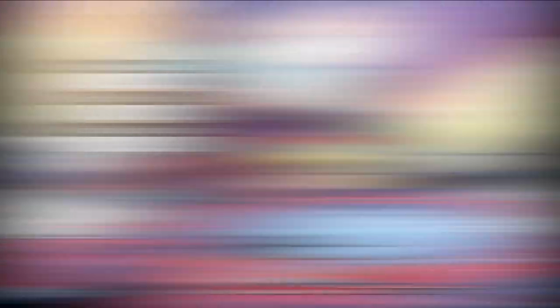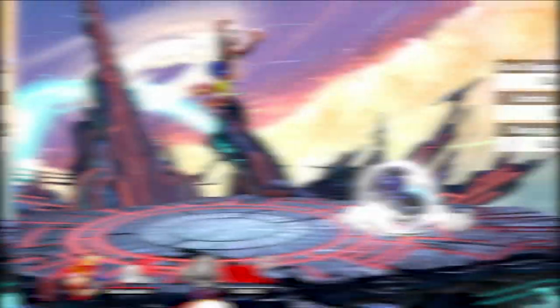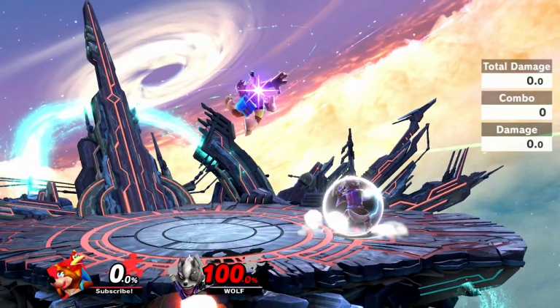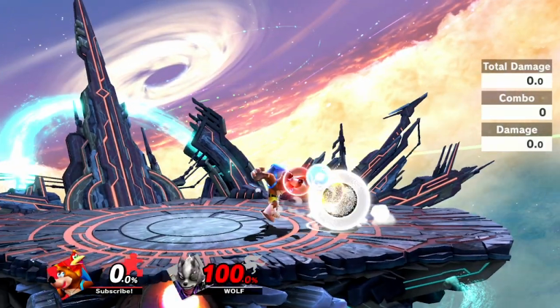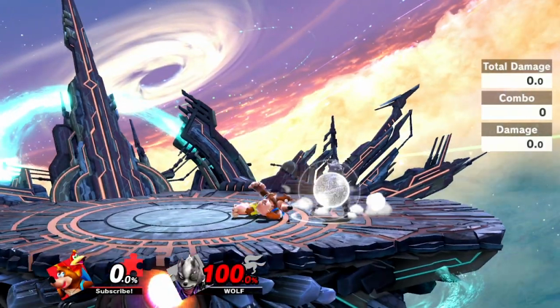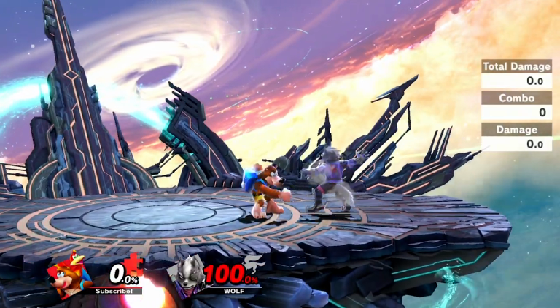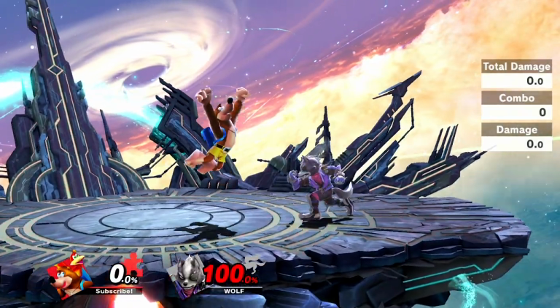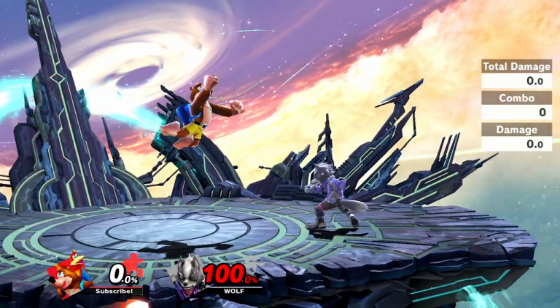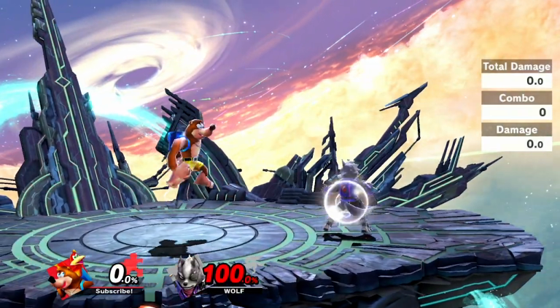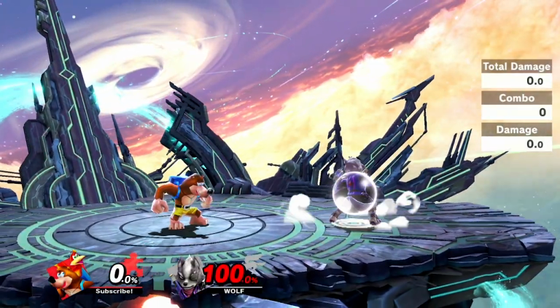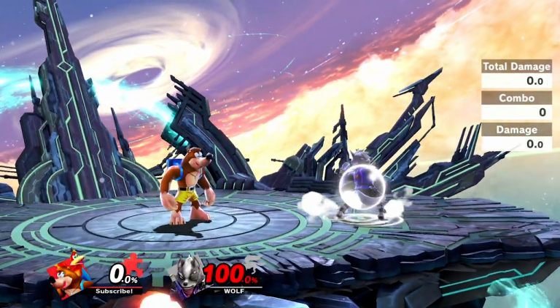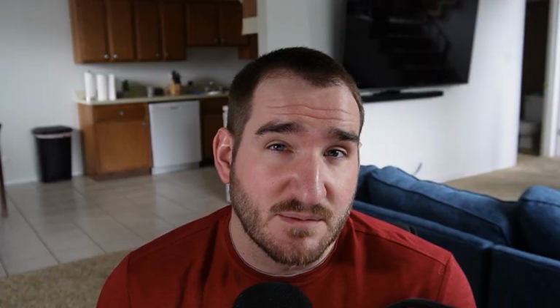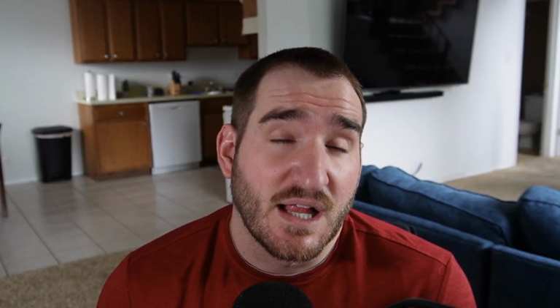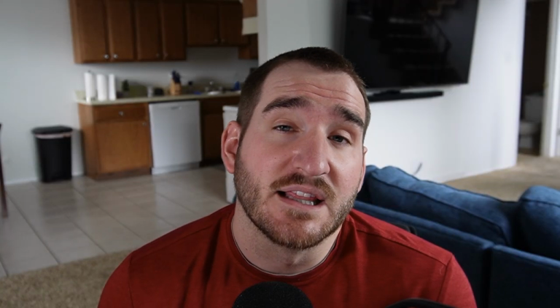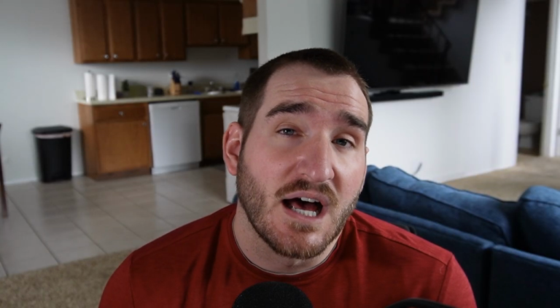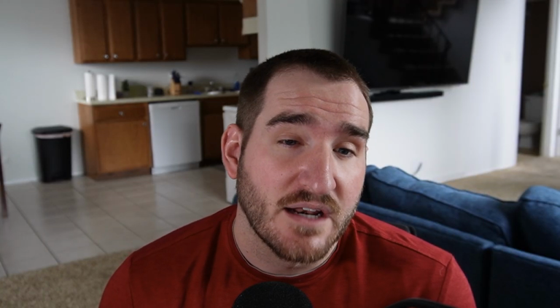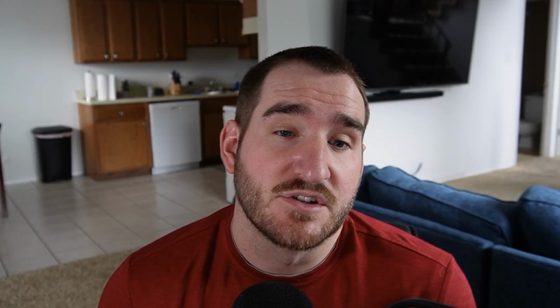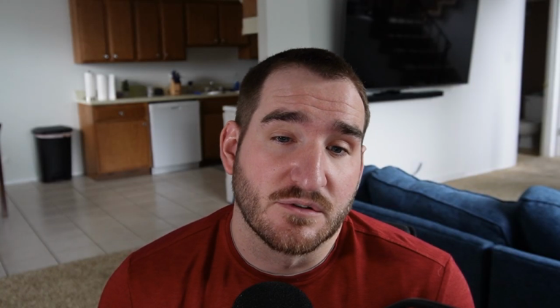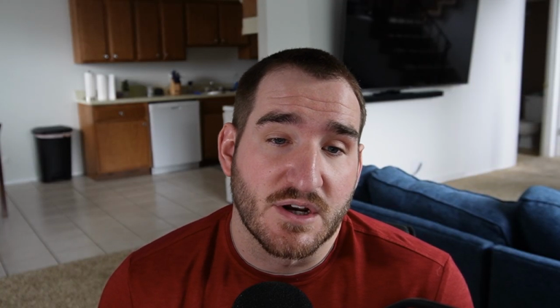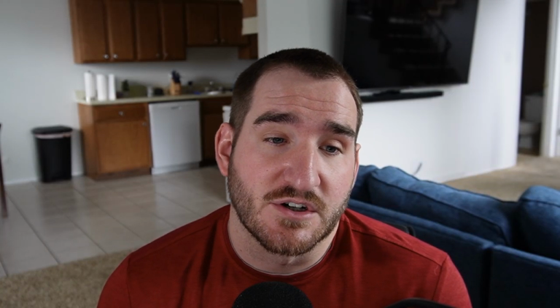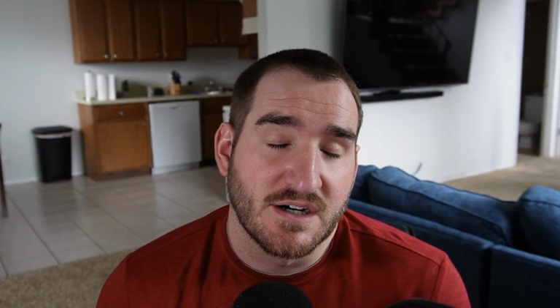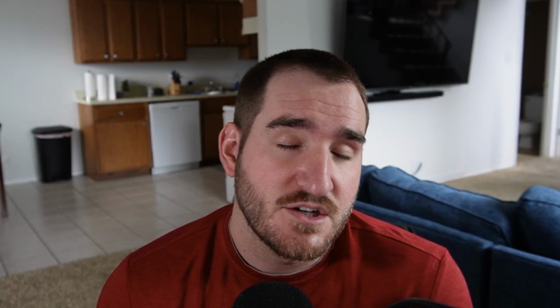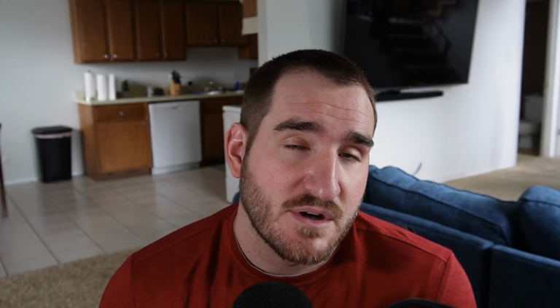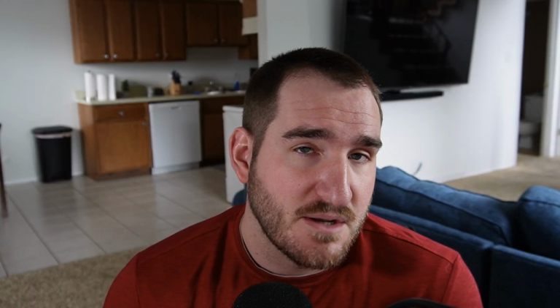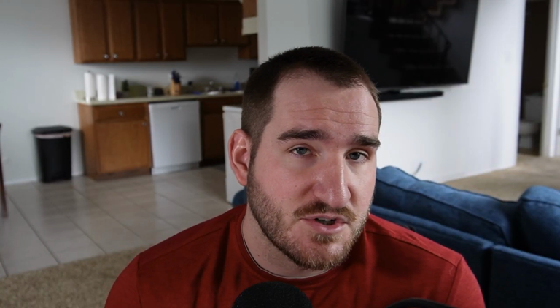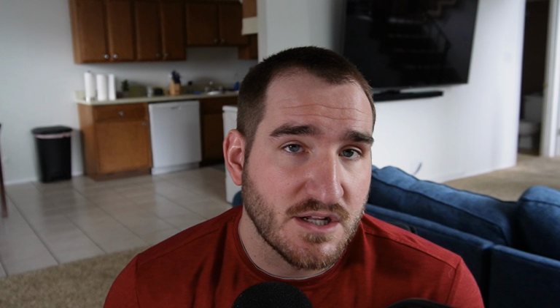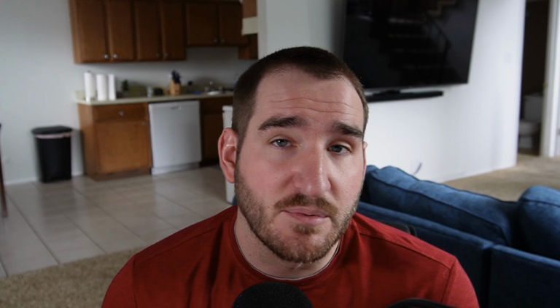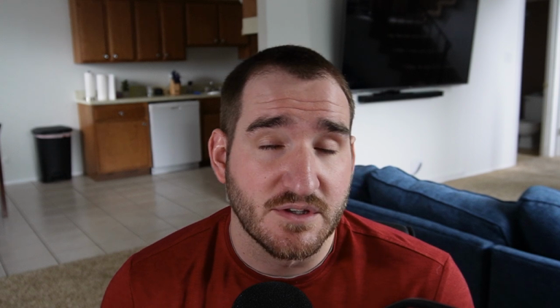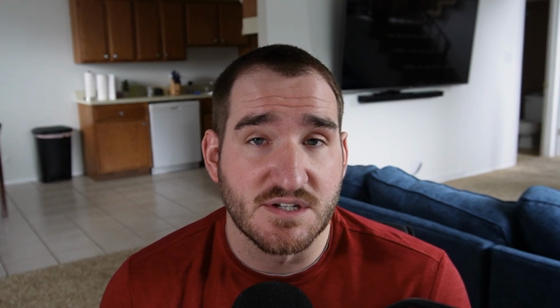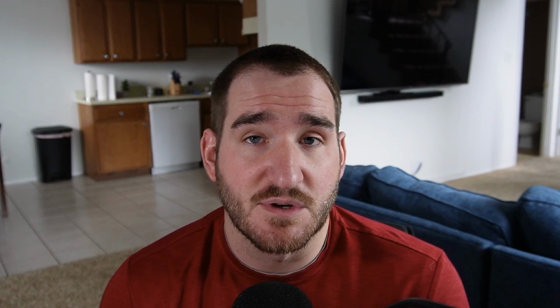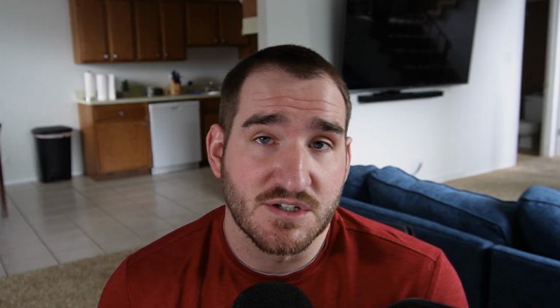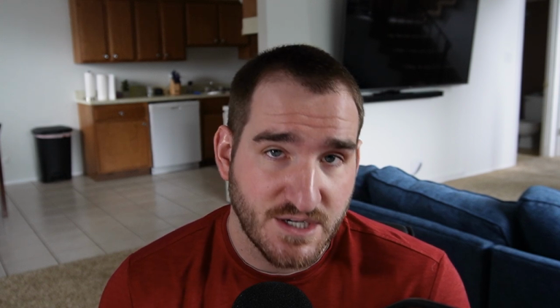Banjo's forward air combined with bringshotting can apply a lot of shield pressure, and here are a couple of those situations demonstrated.